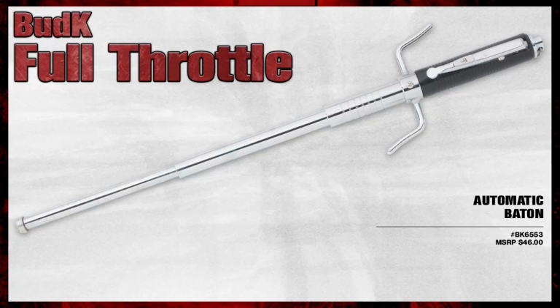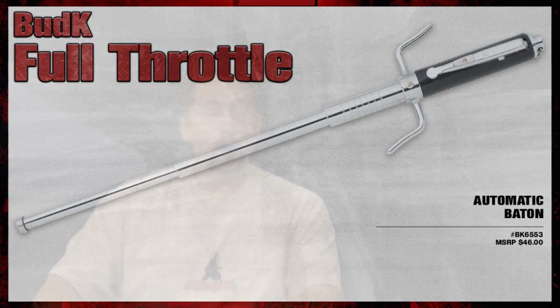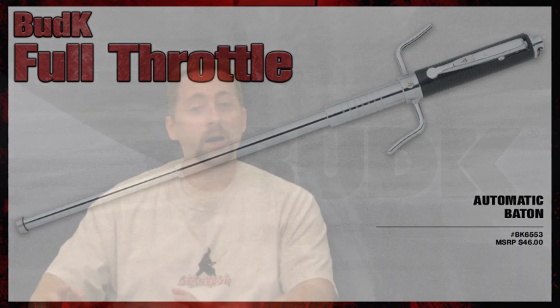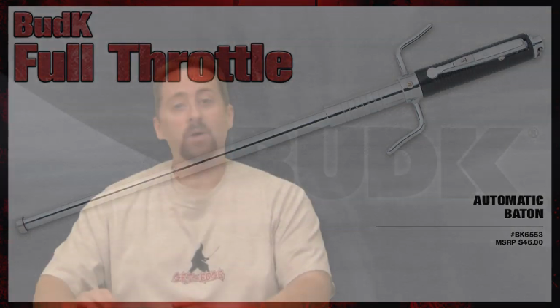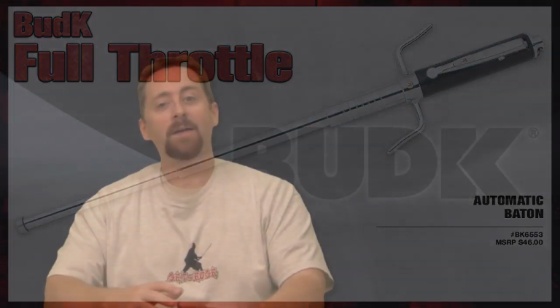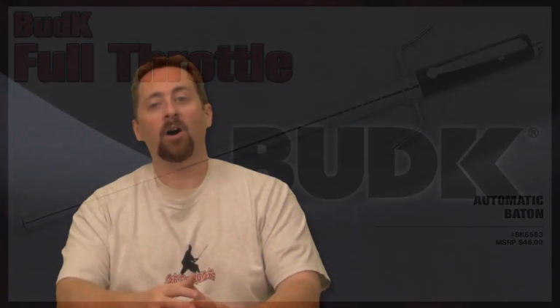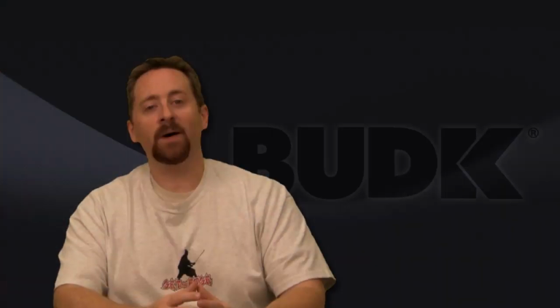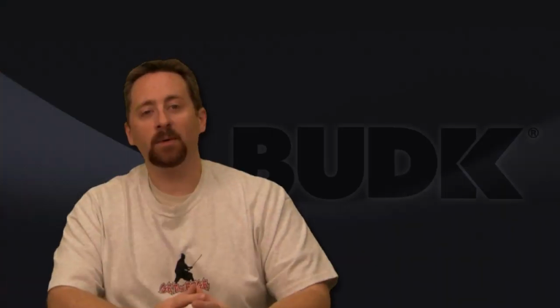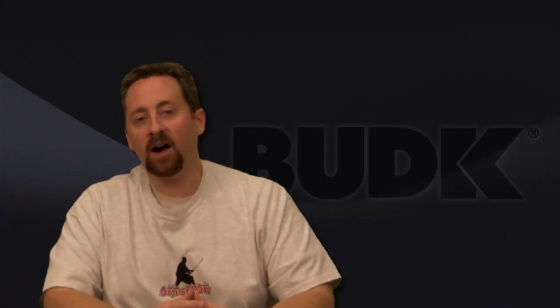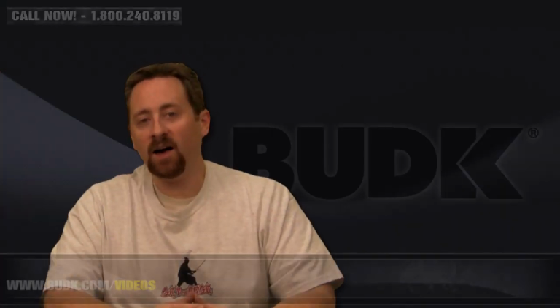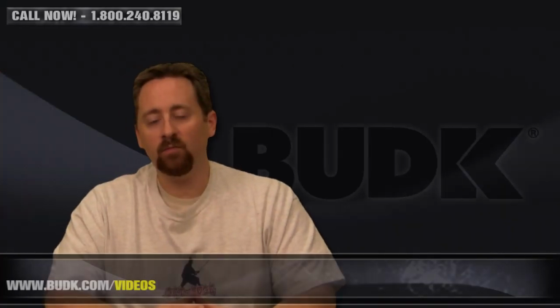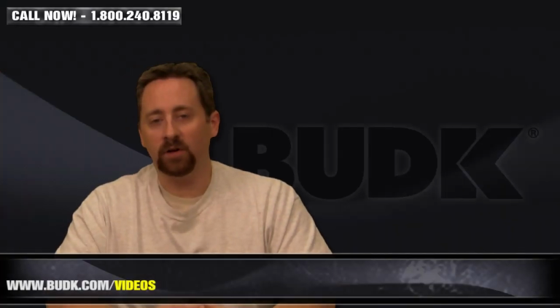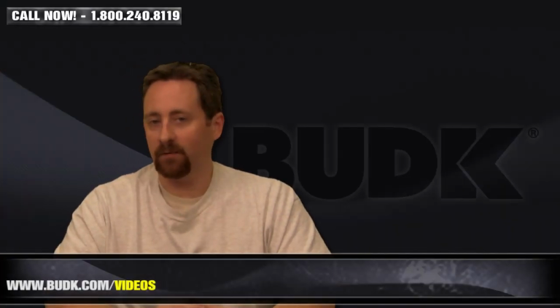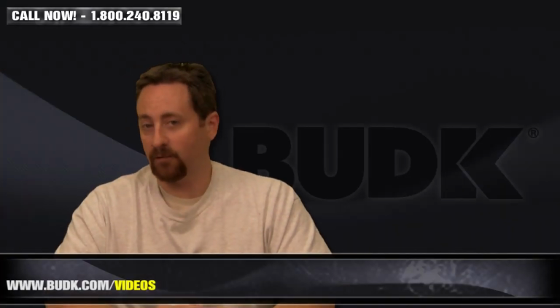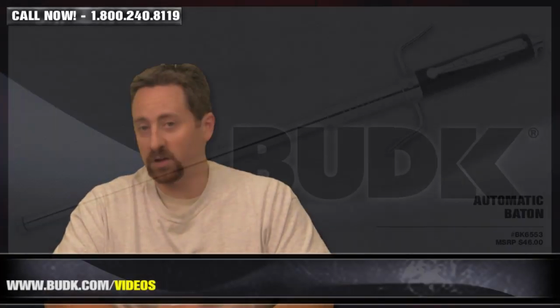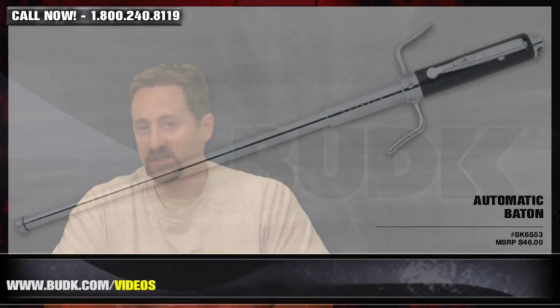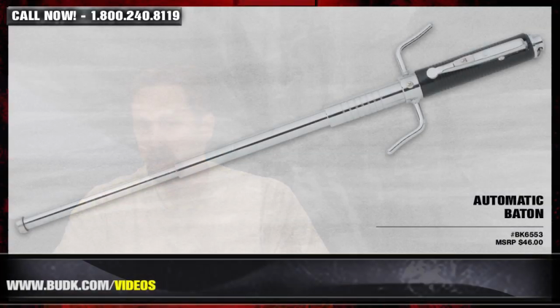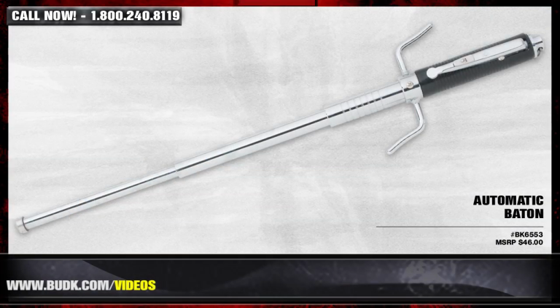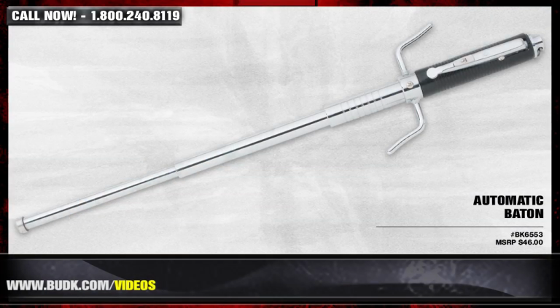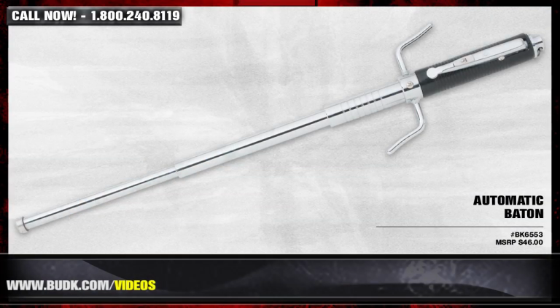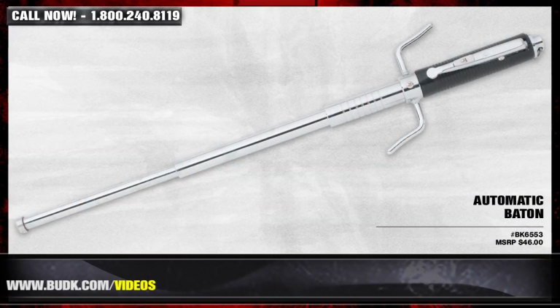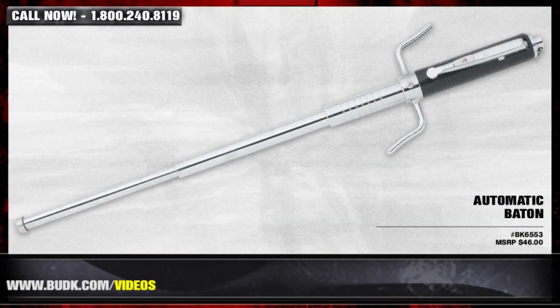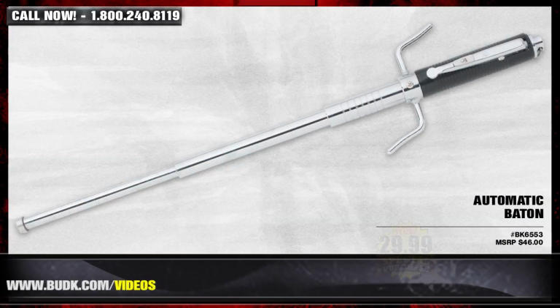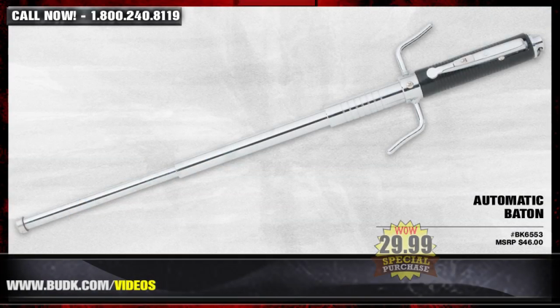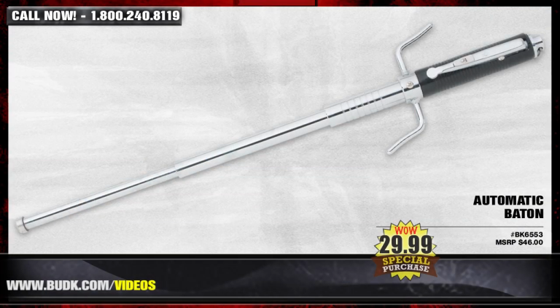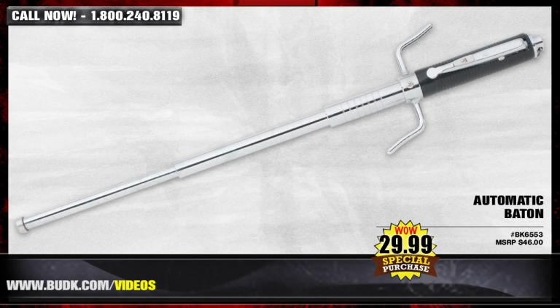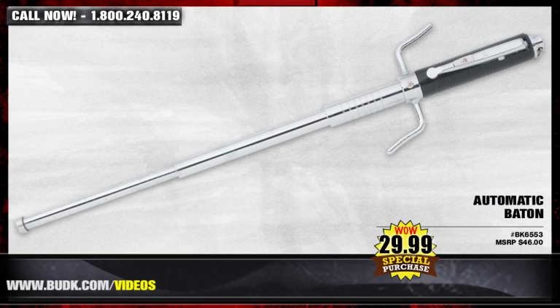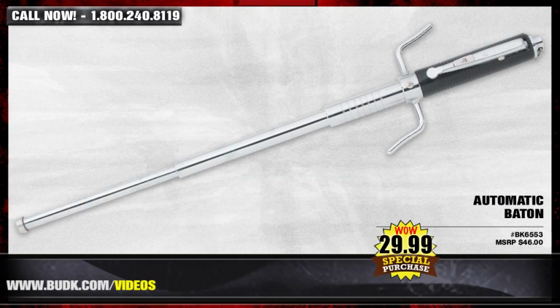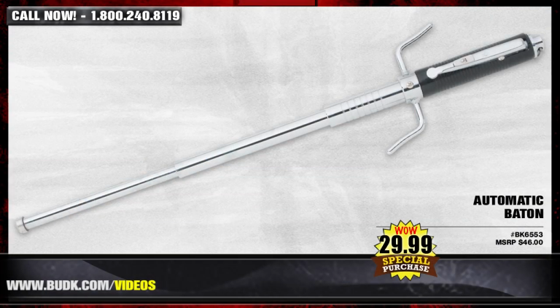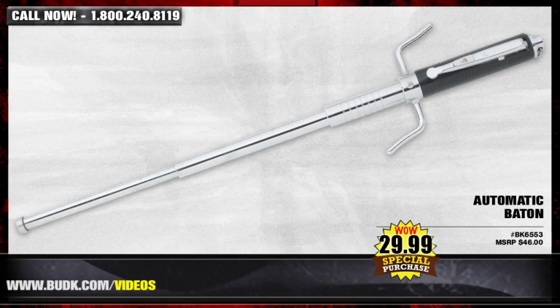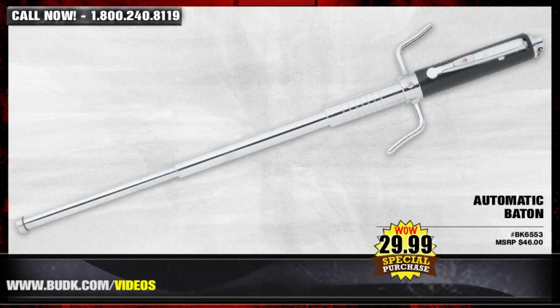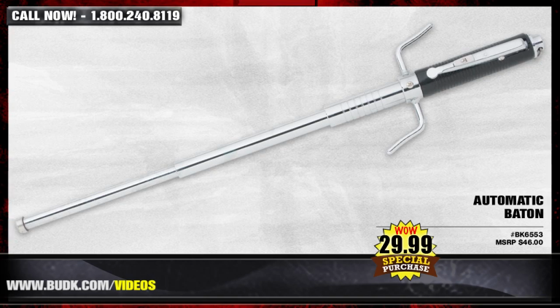All right, here we have the automatic baton, retail for $46, but on sale at Bud K for $29.99.